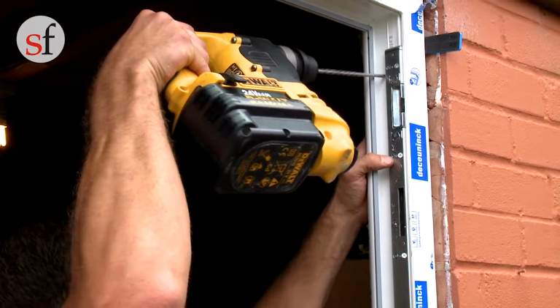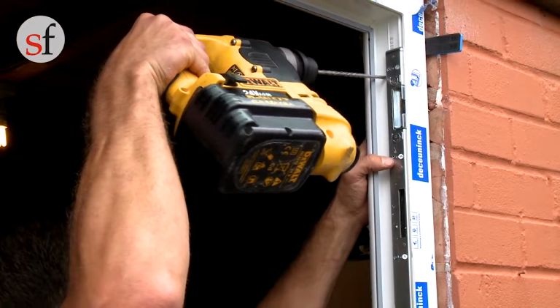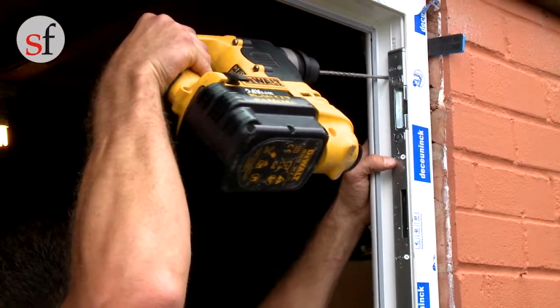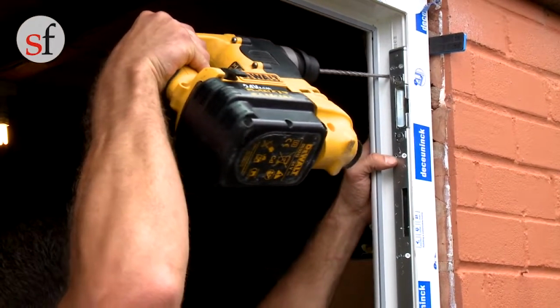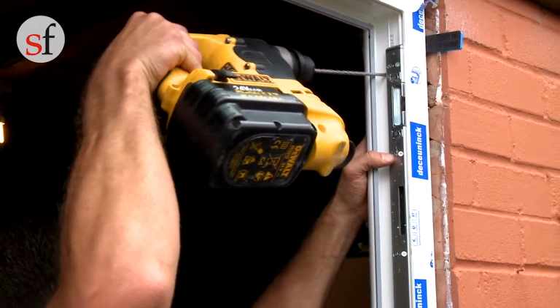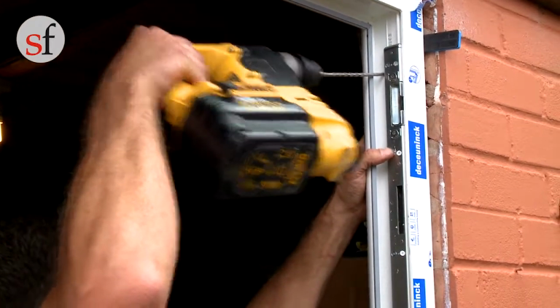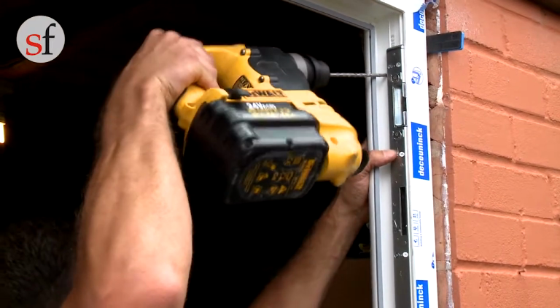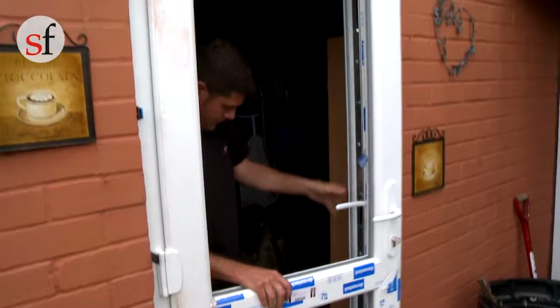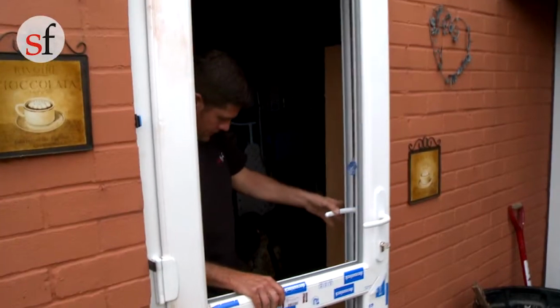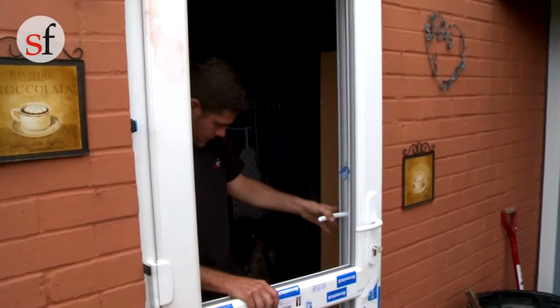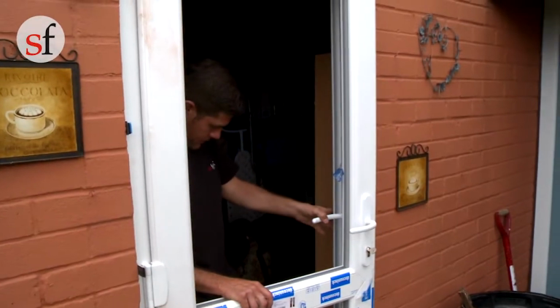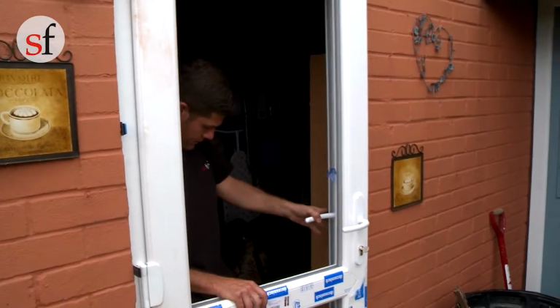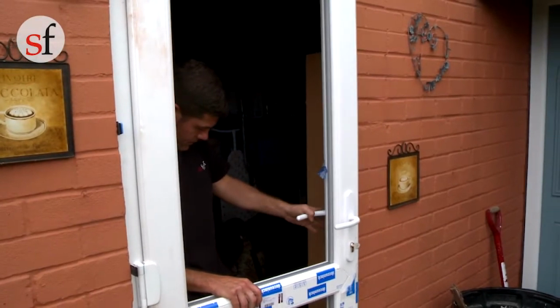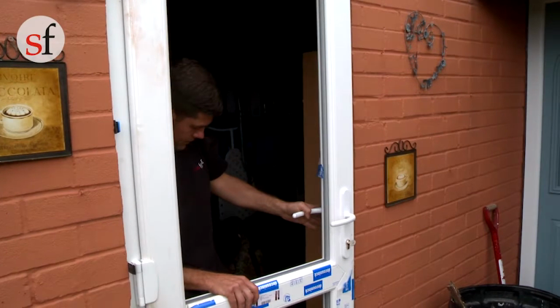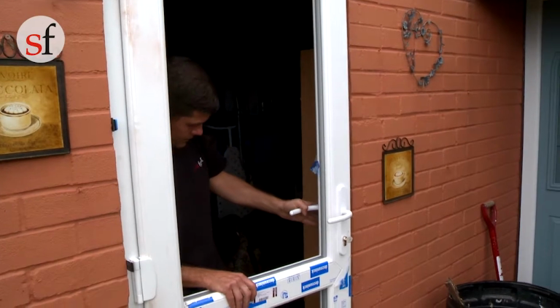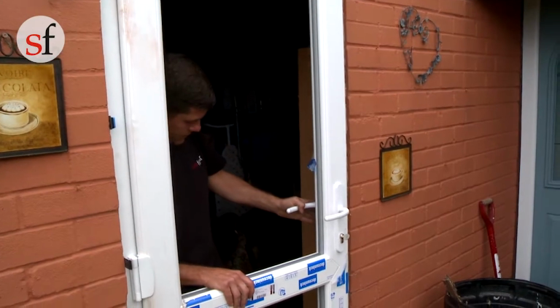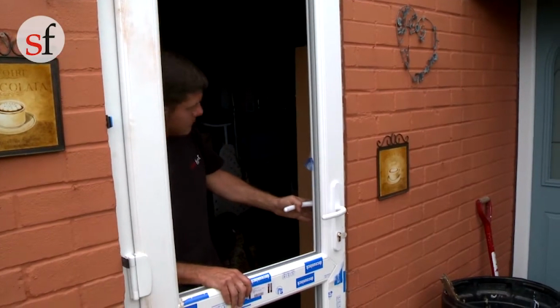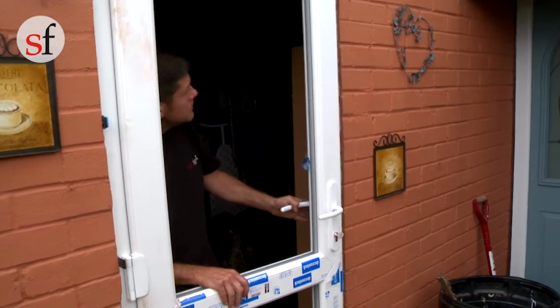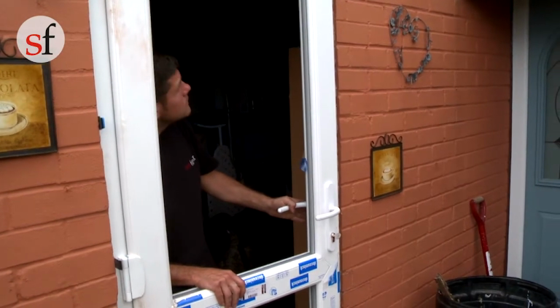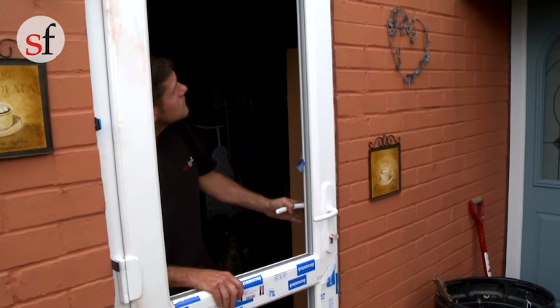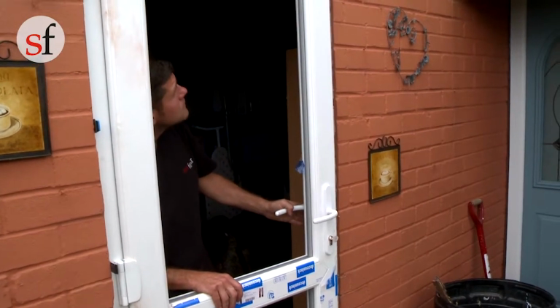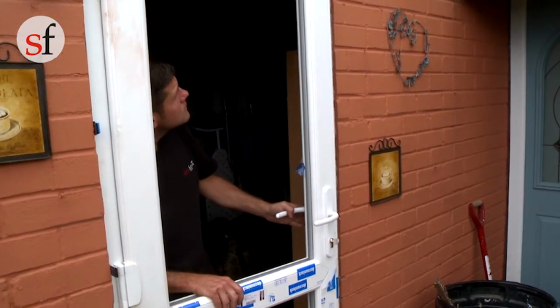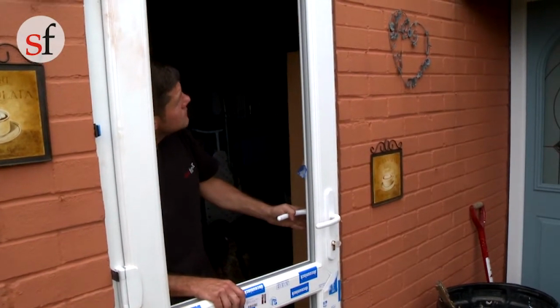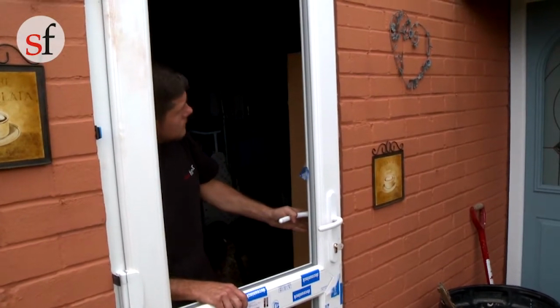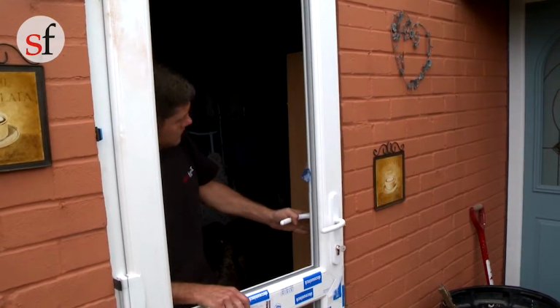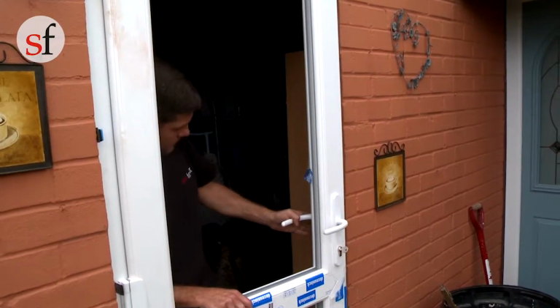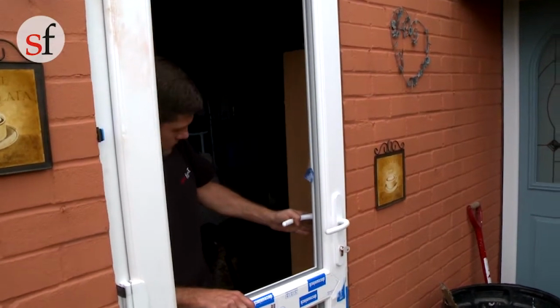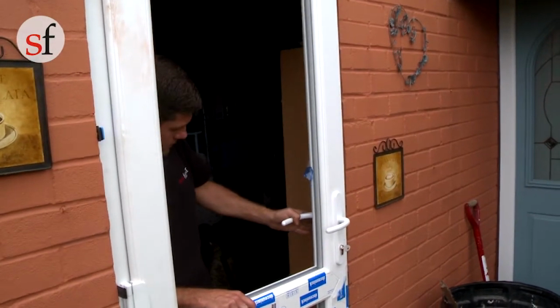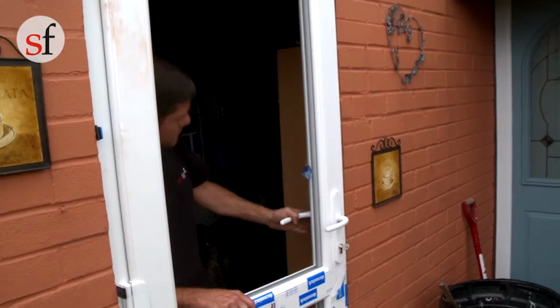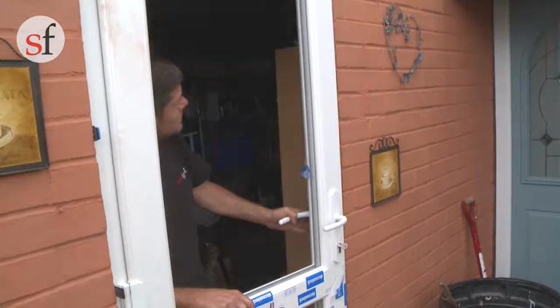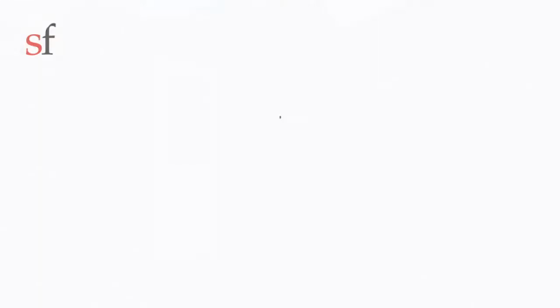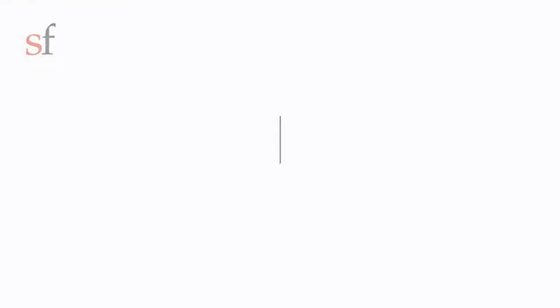Once these are all done, check the door's operation again, and providing that the door is fitted level and plumb, any minor adjustments can be made with toe and heeling.